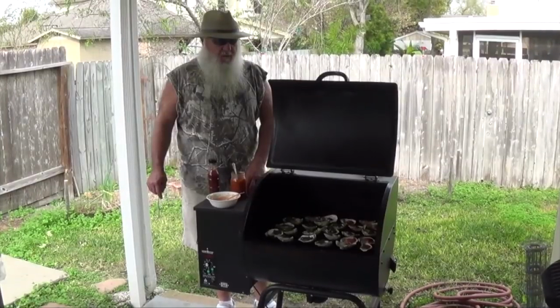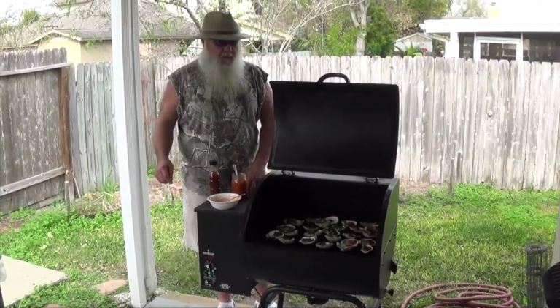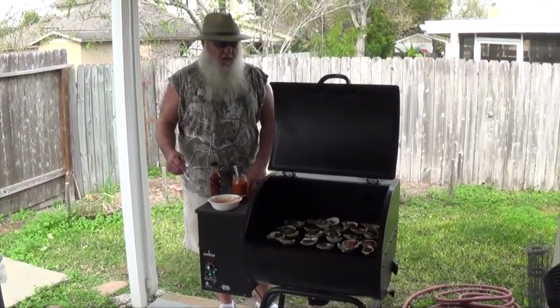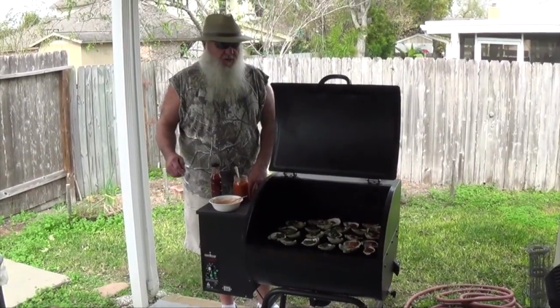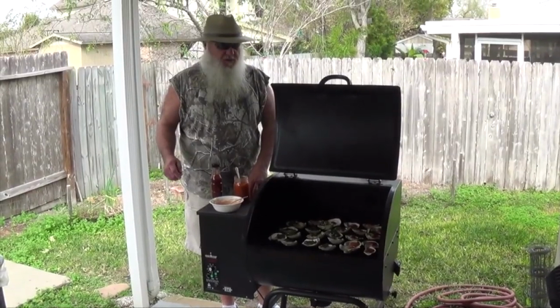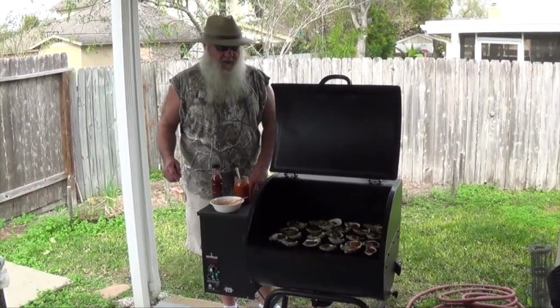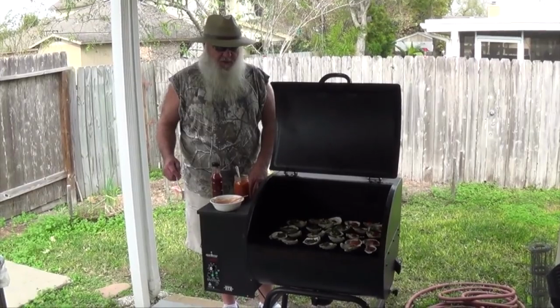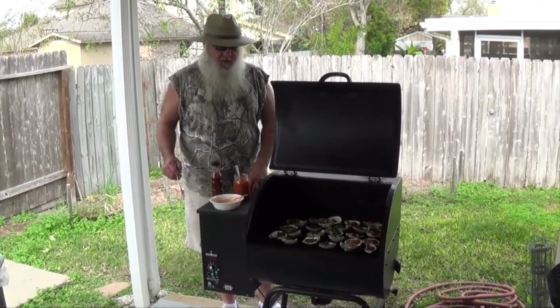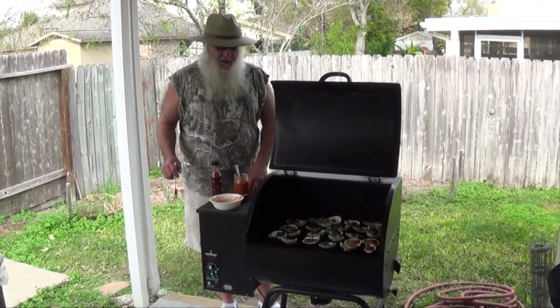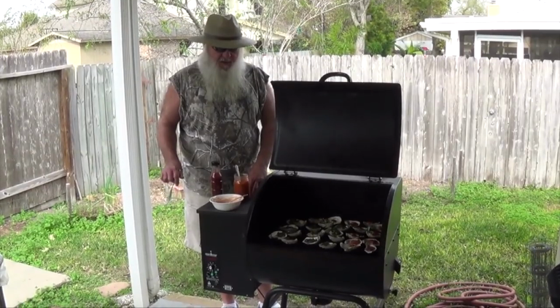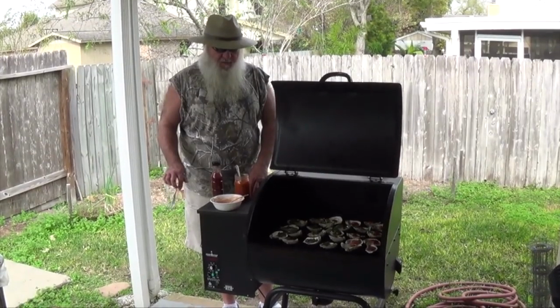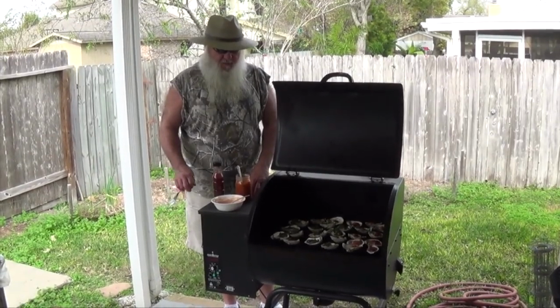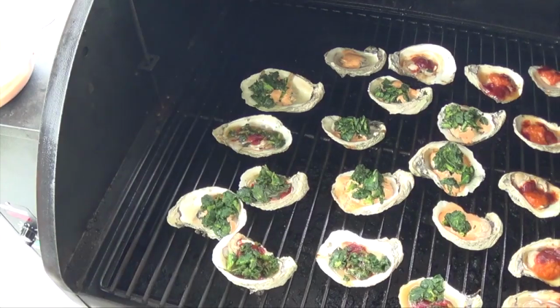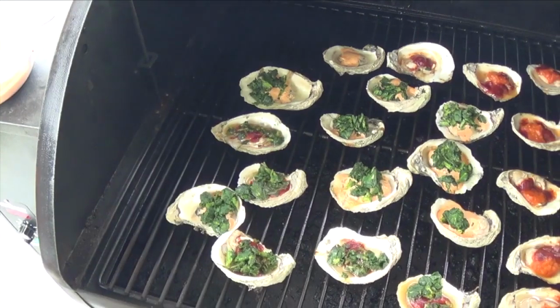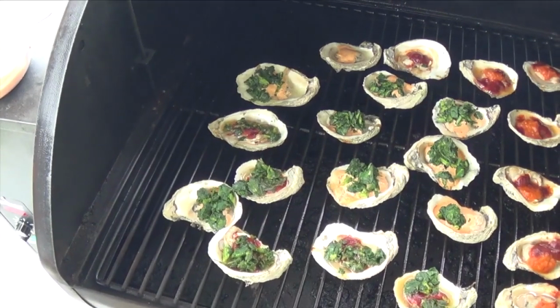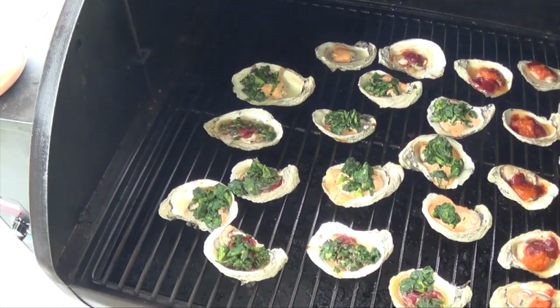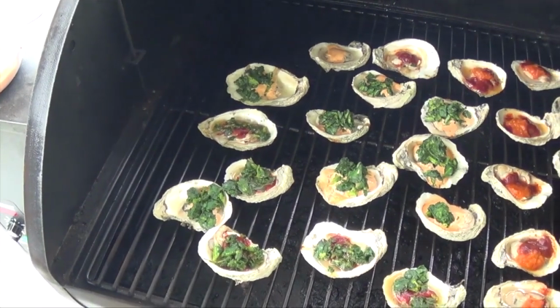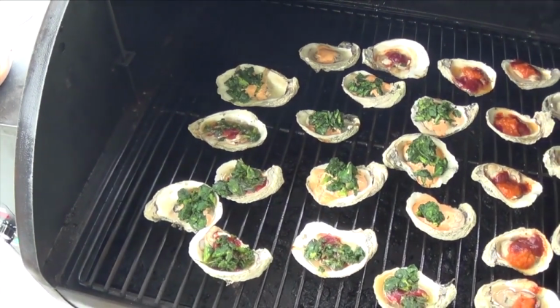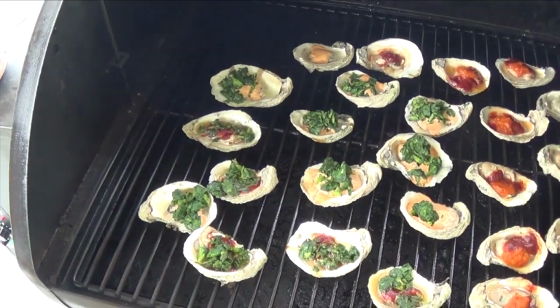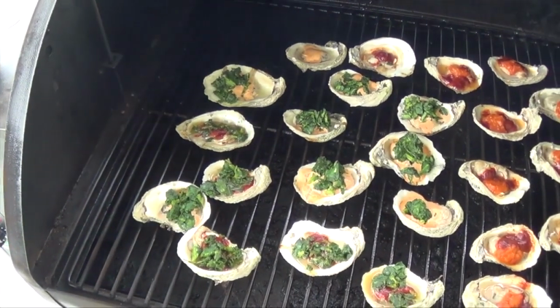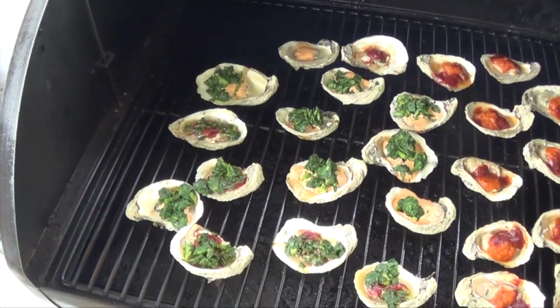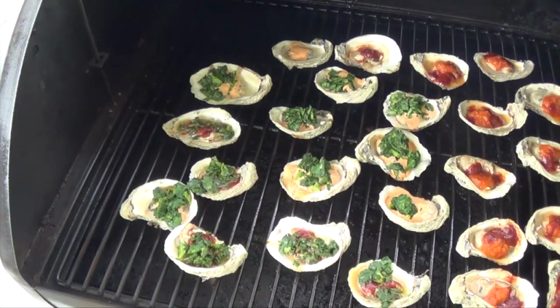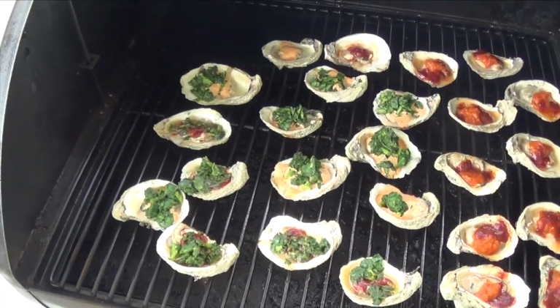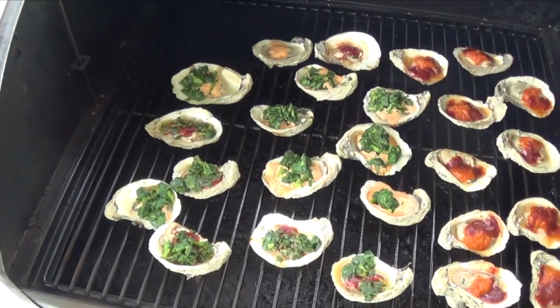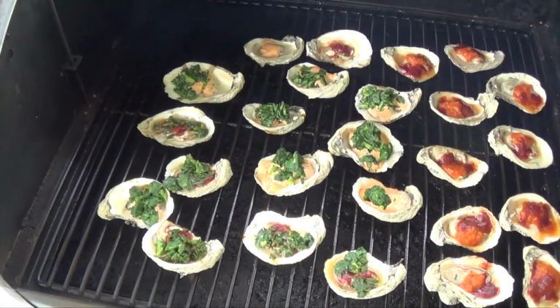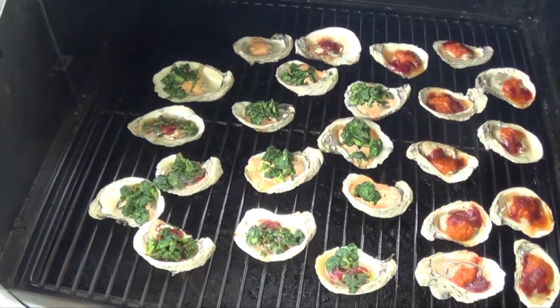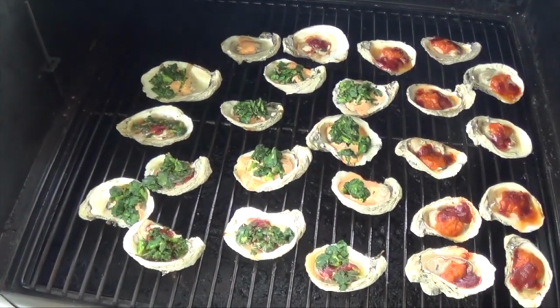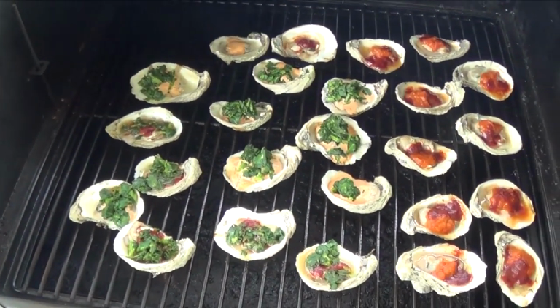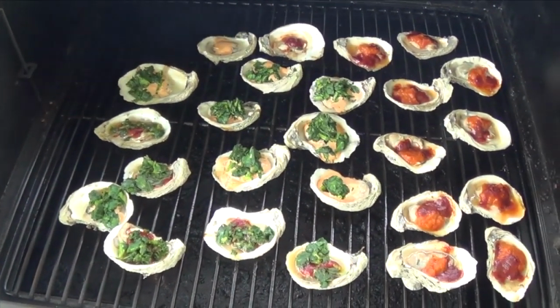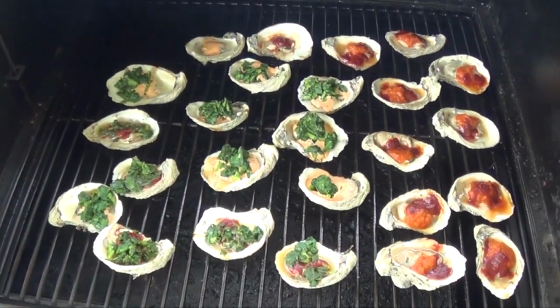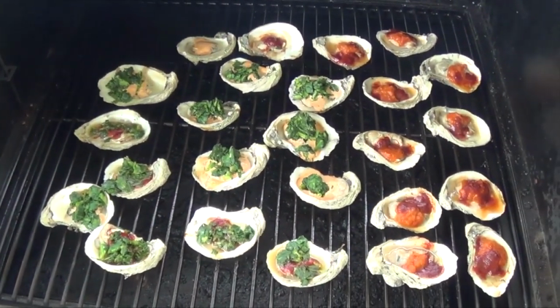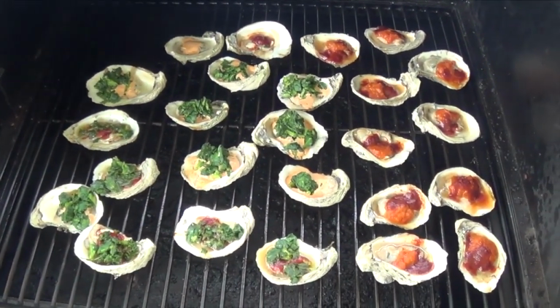We got oysters out here today and I ain't gonna sit here and eat them in front of you because I know that ain't polite.